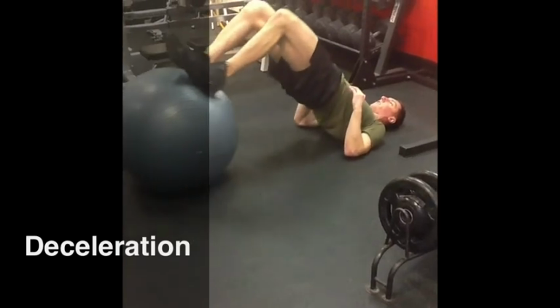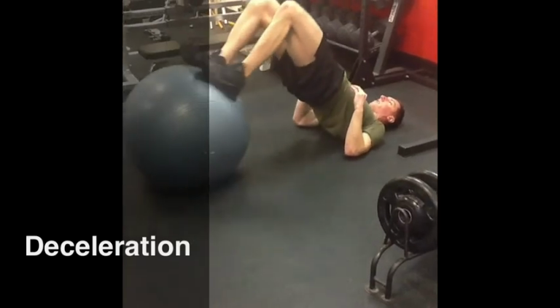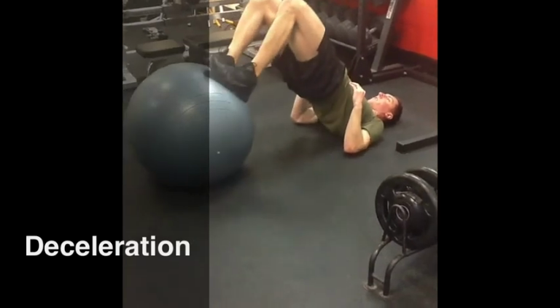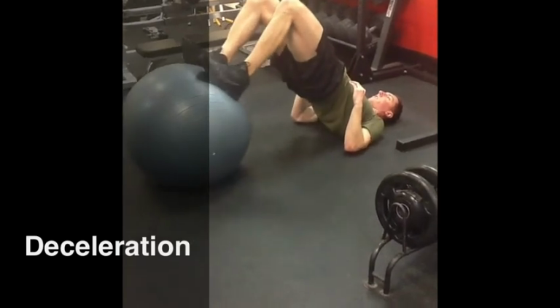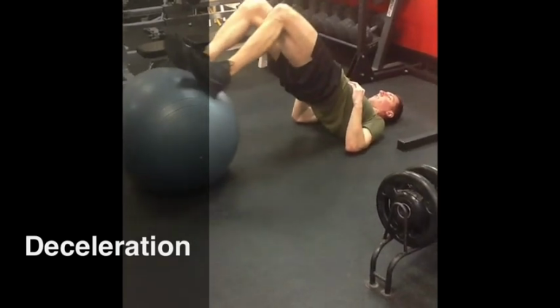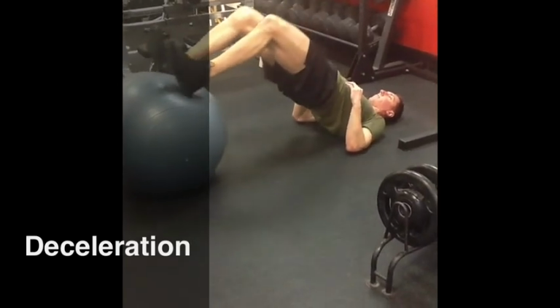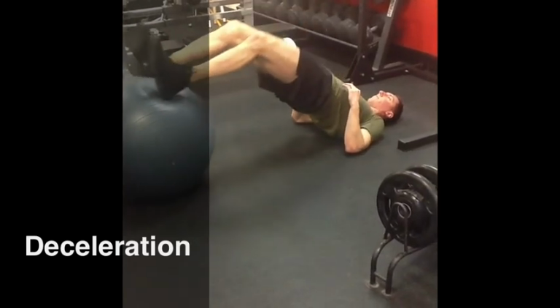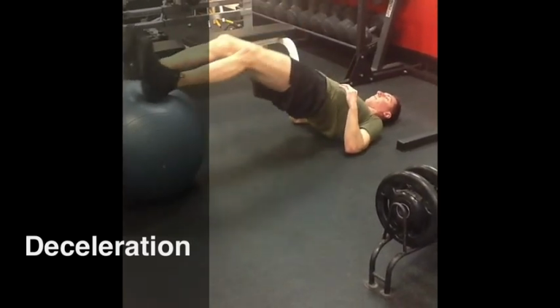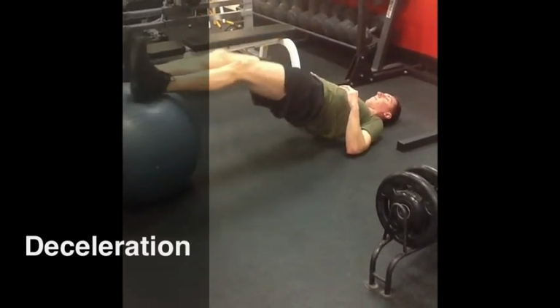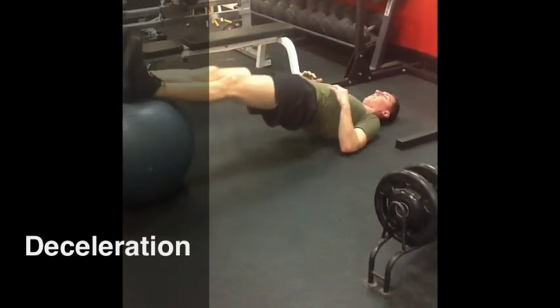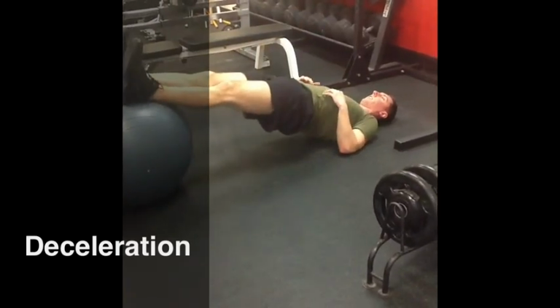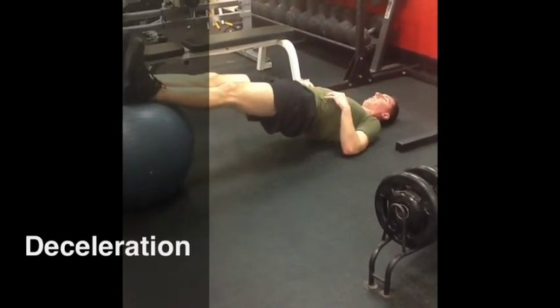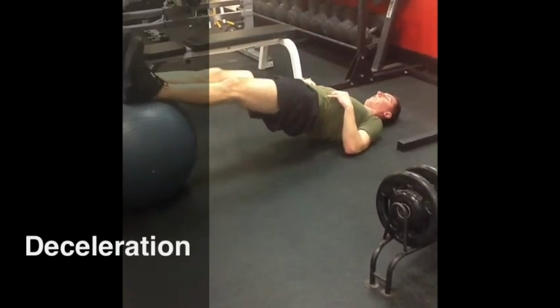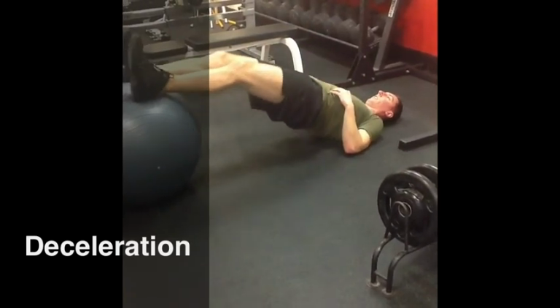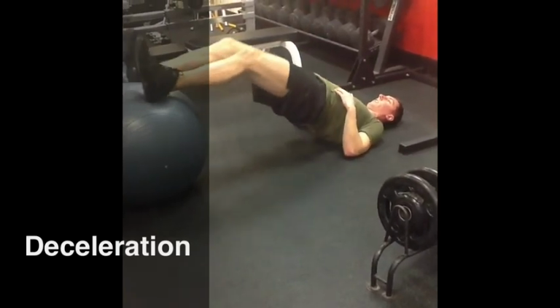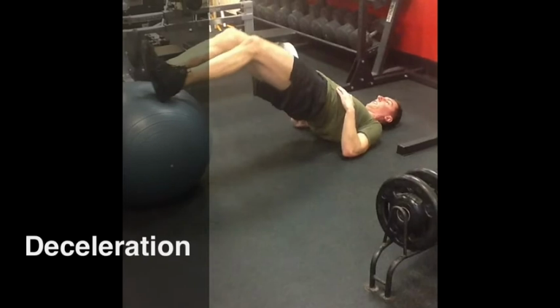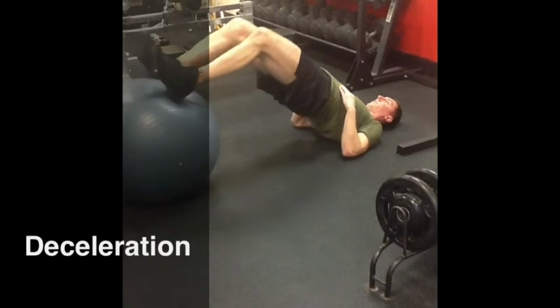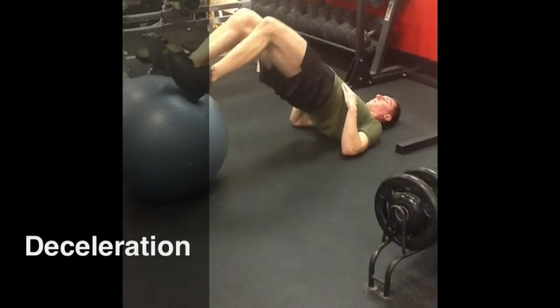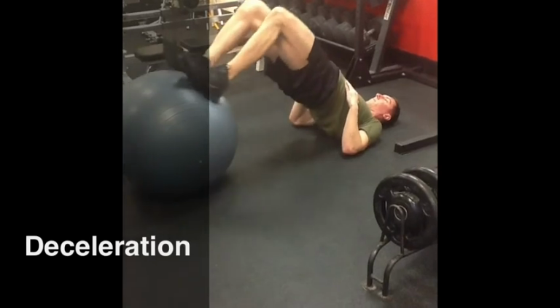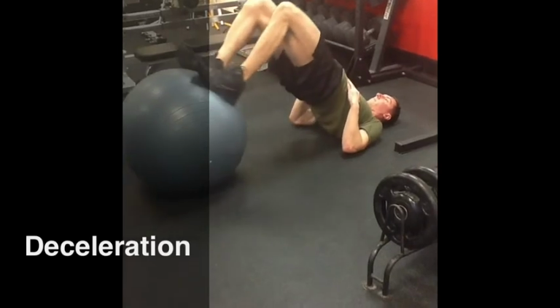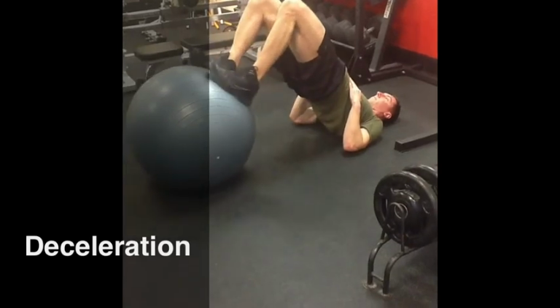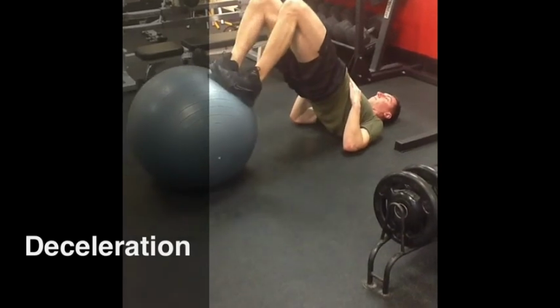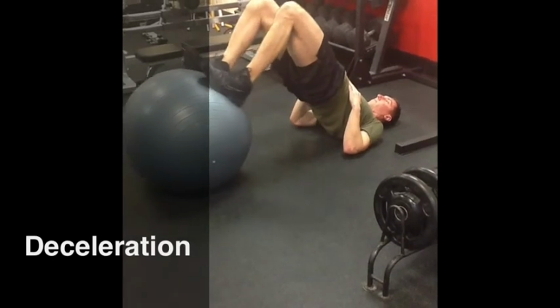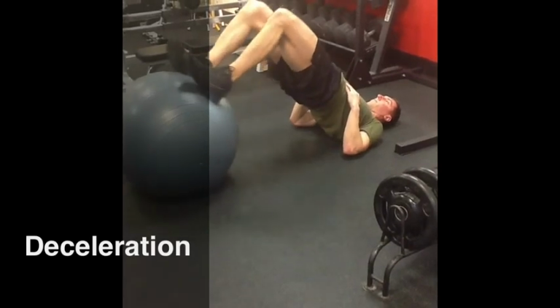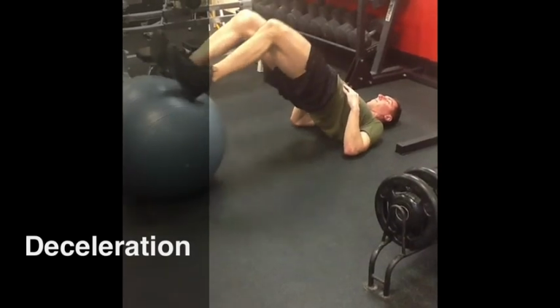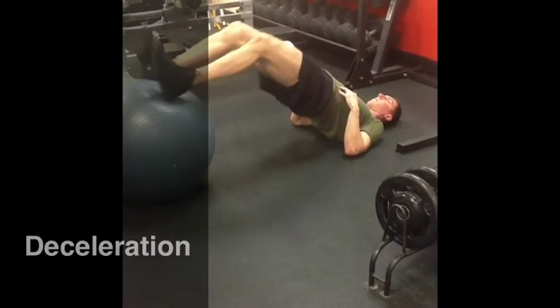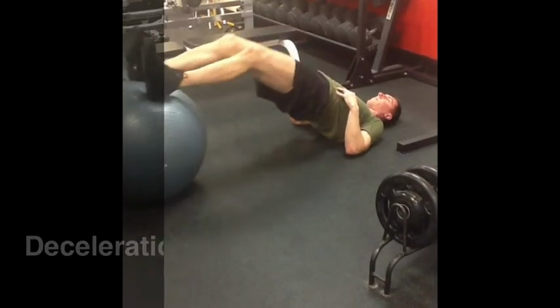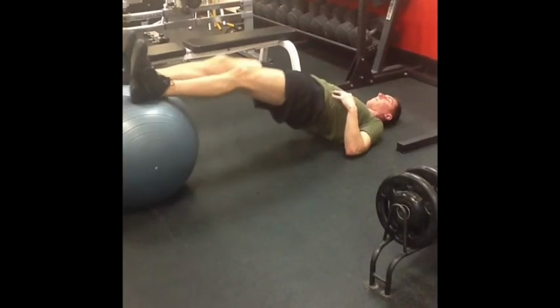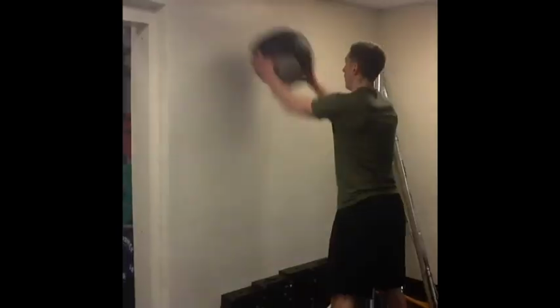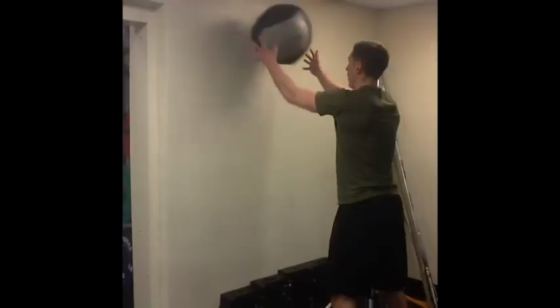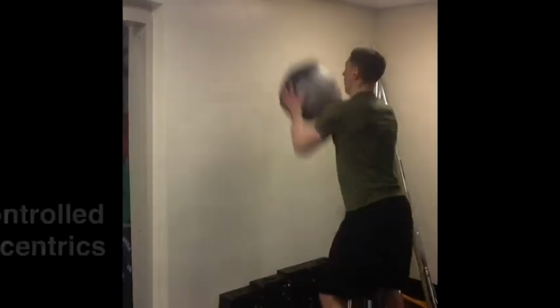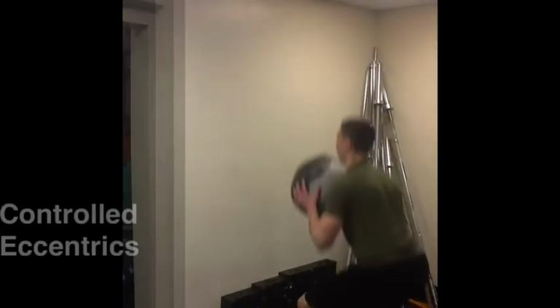Deceleration training will be used to improve eccentric control of joints while stopping and changing direction. This can reduce the risk of non-contact injury.